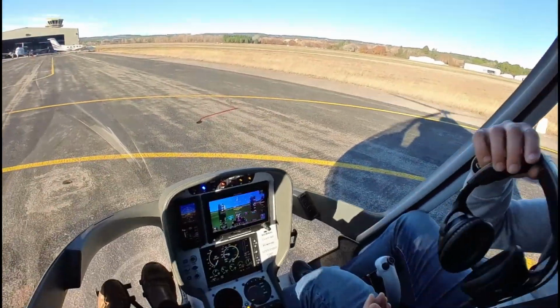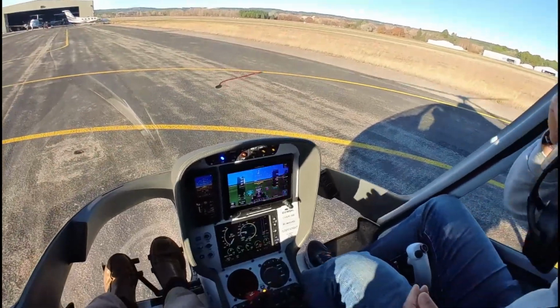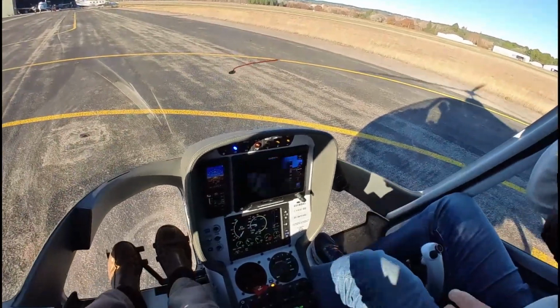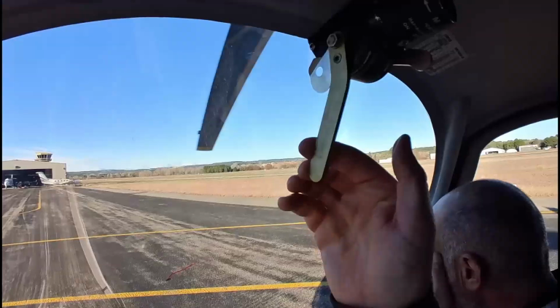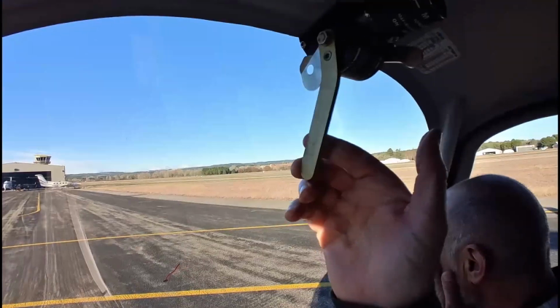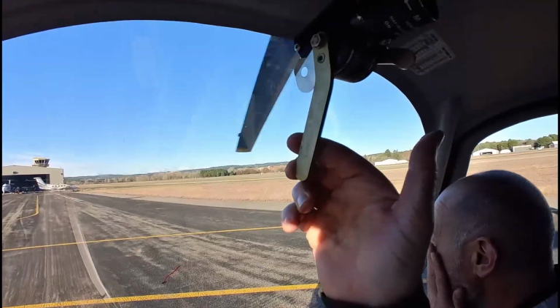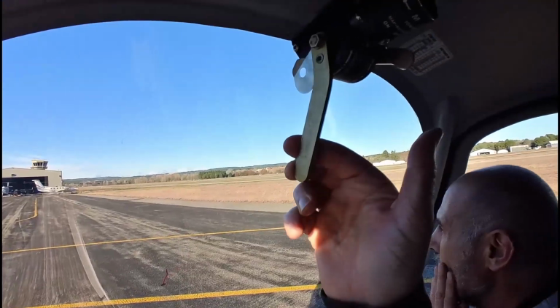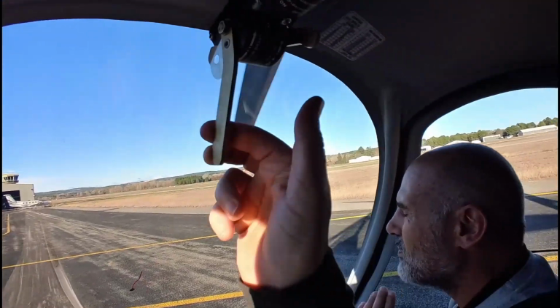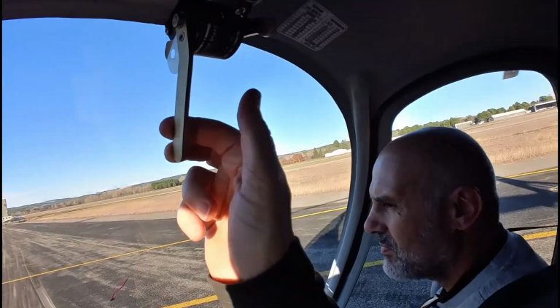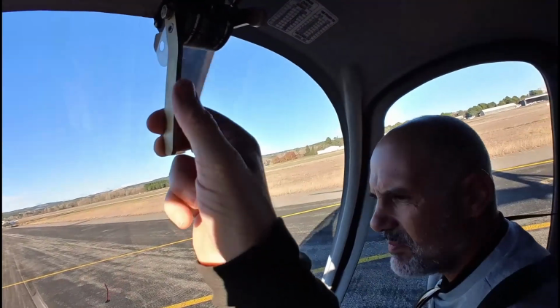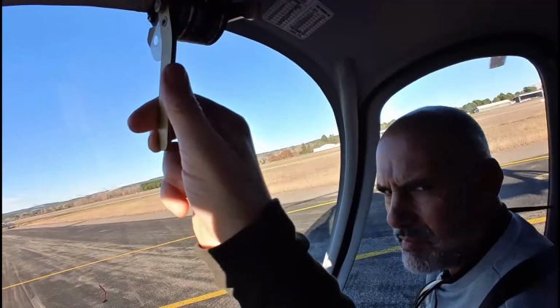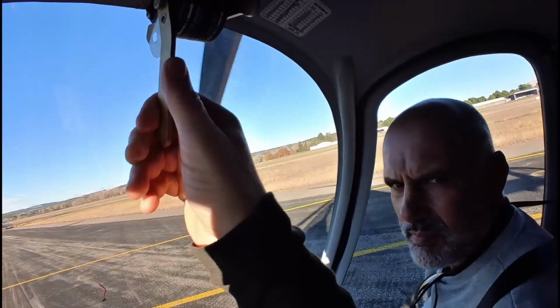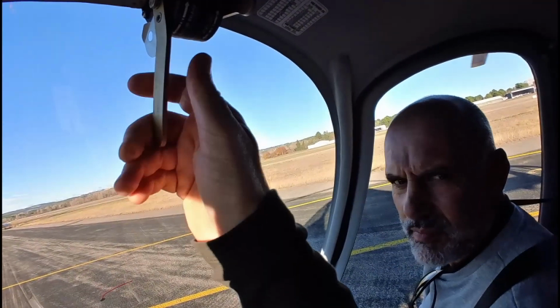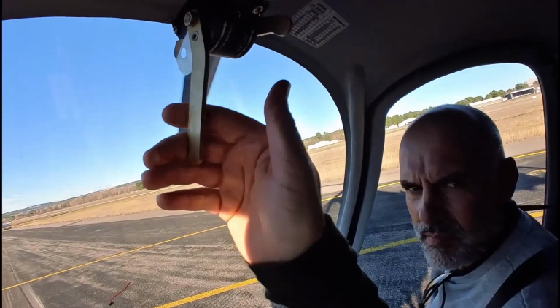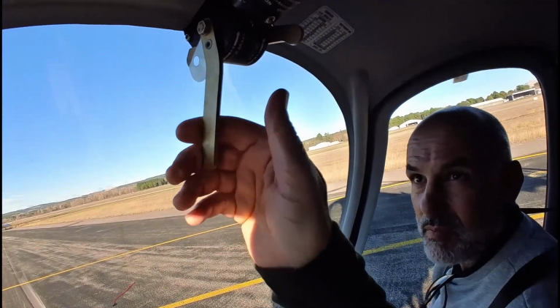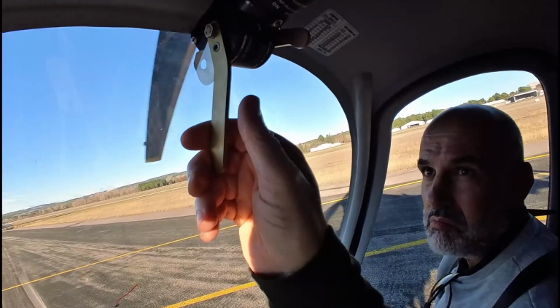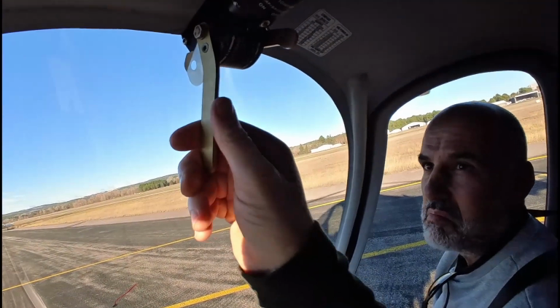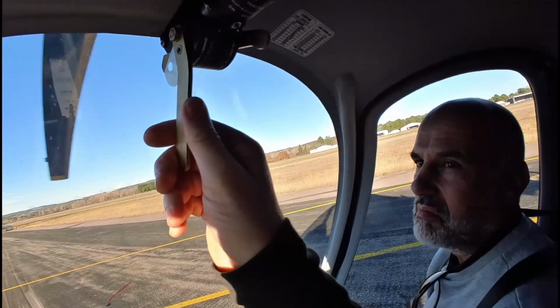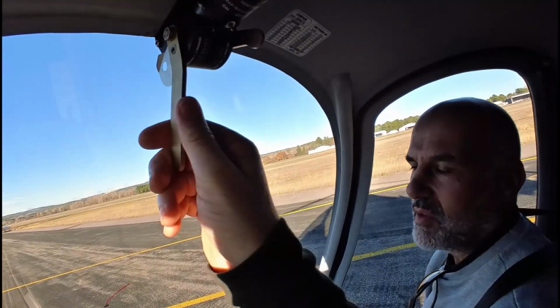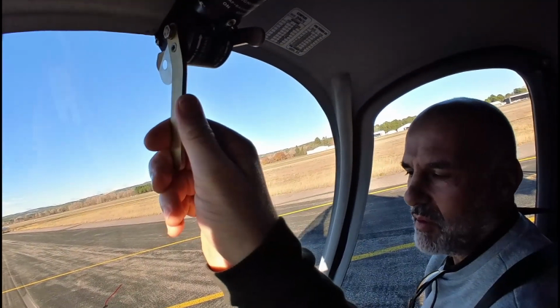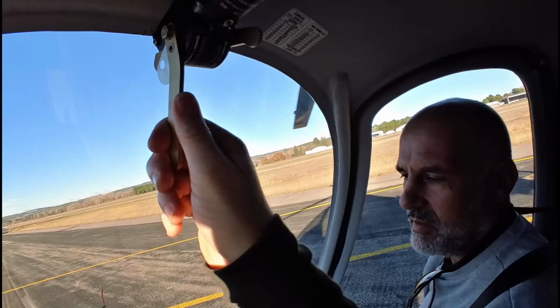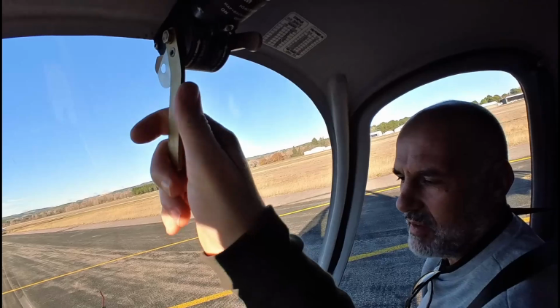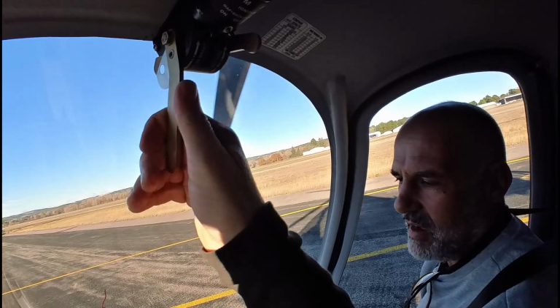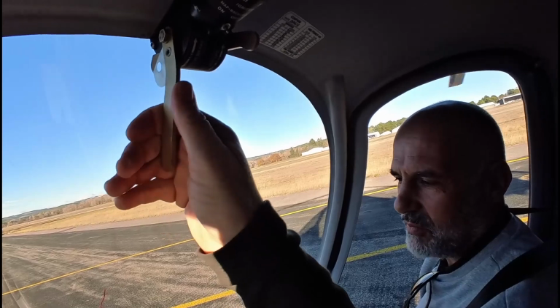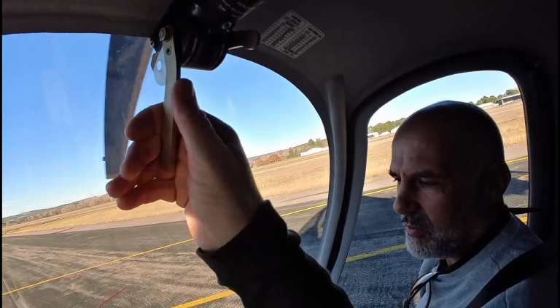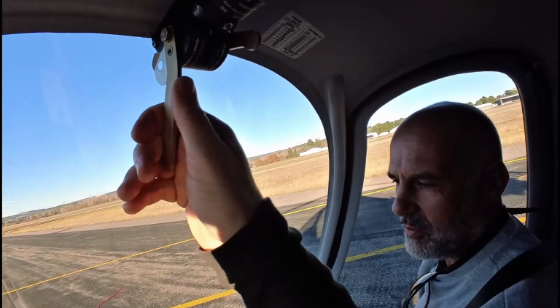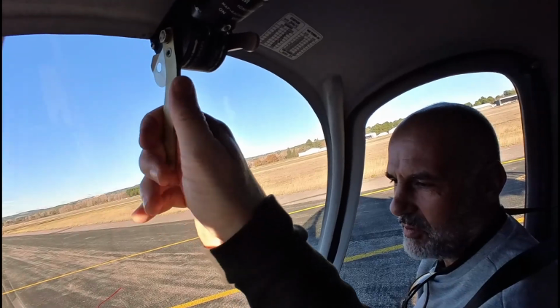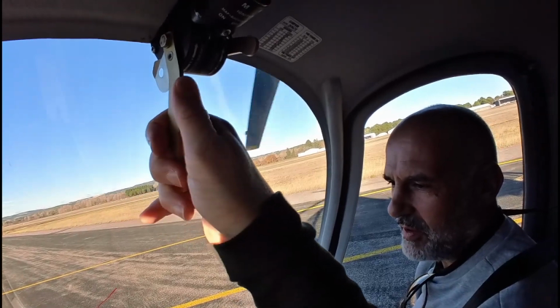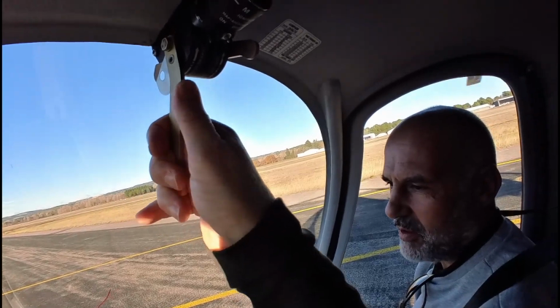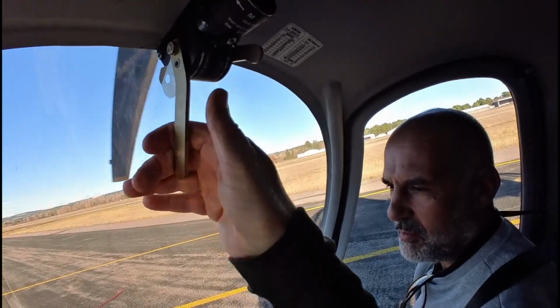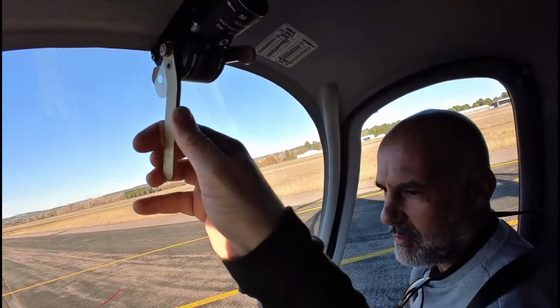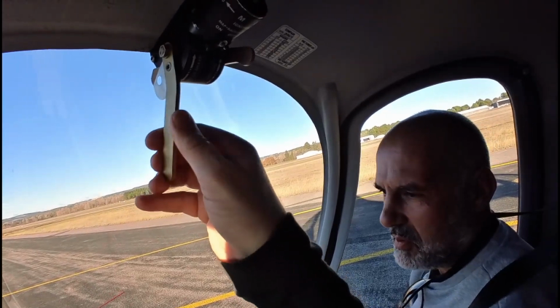How much pressure do you put on — like the Robinson says, when it's hard for your finger, you stop.